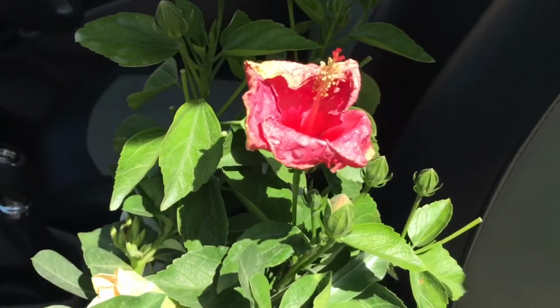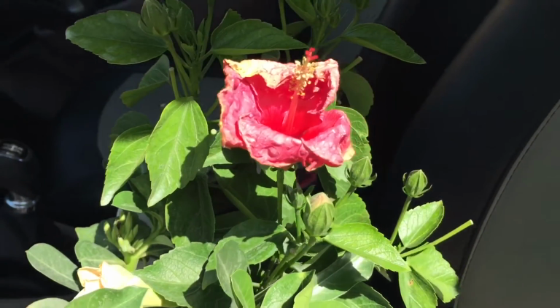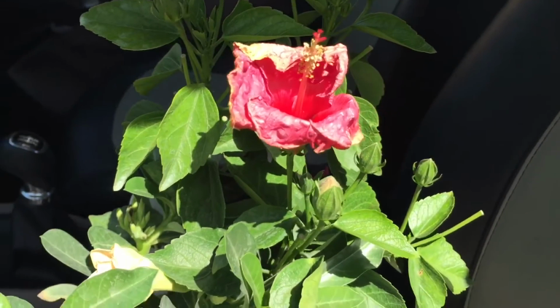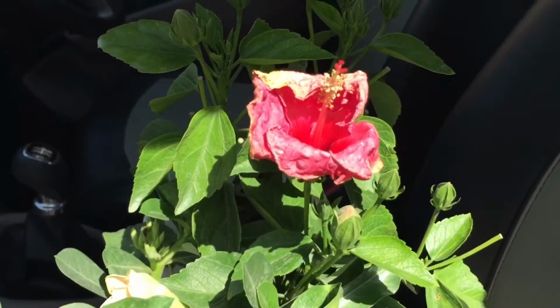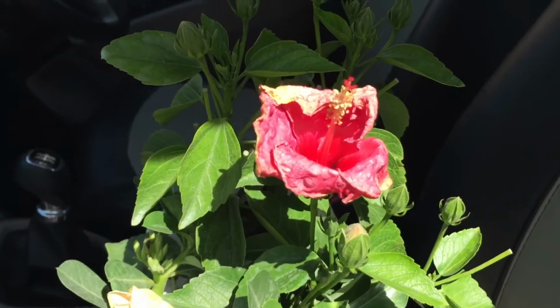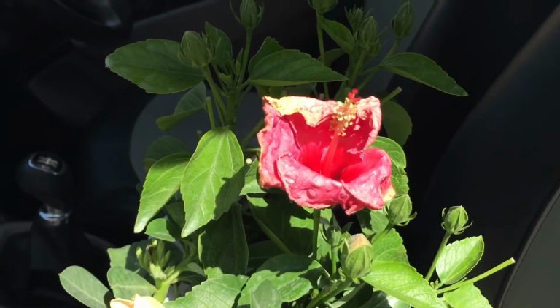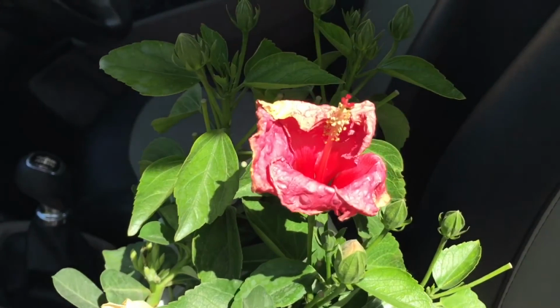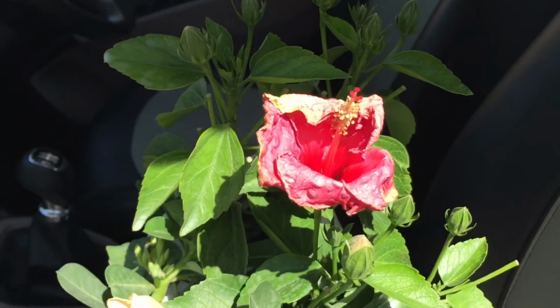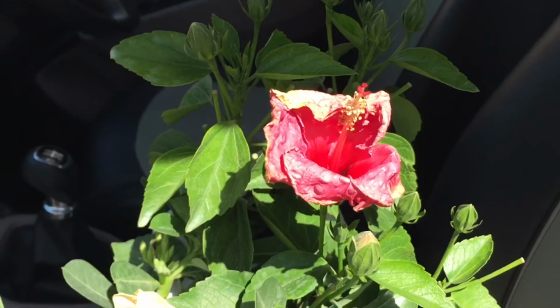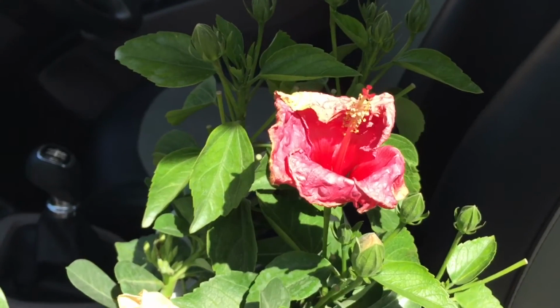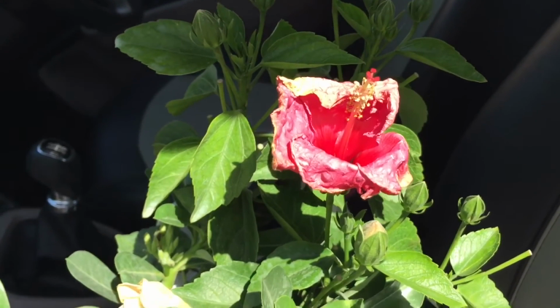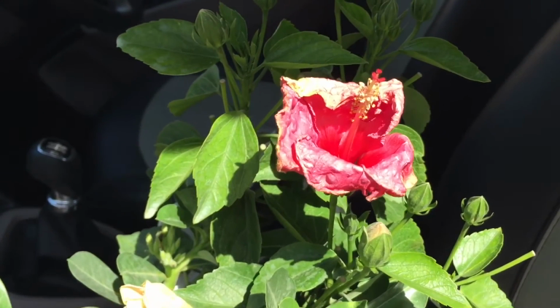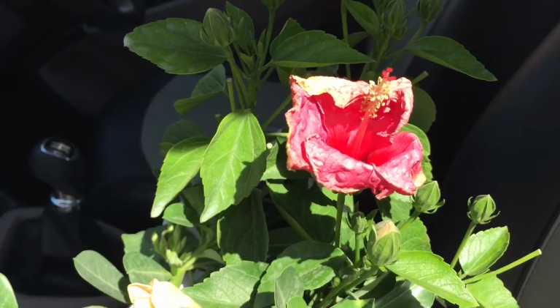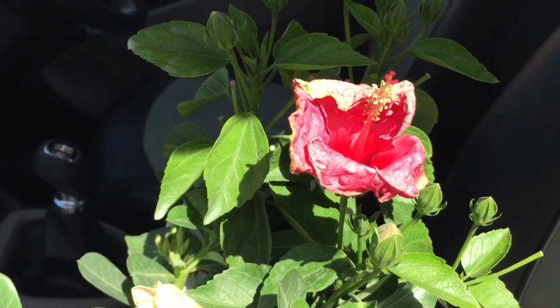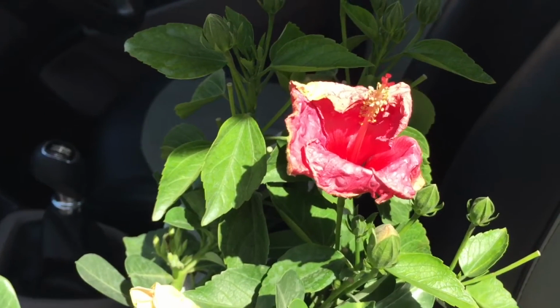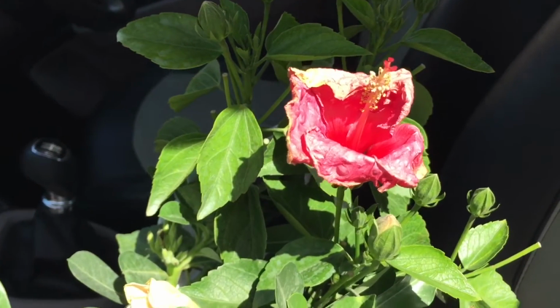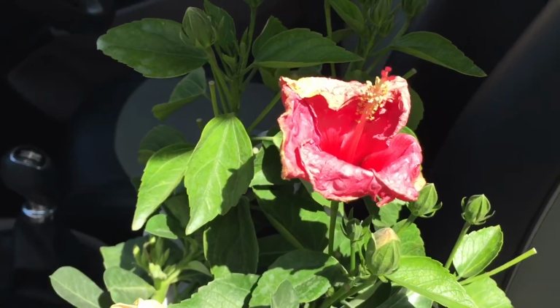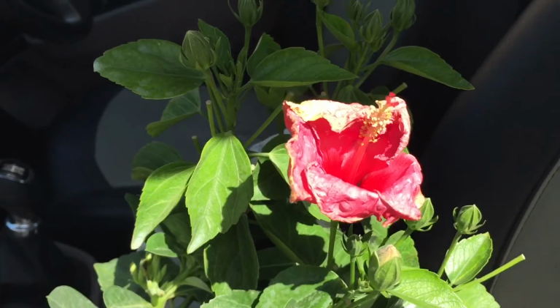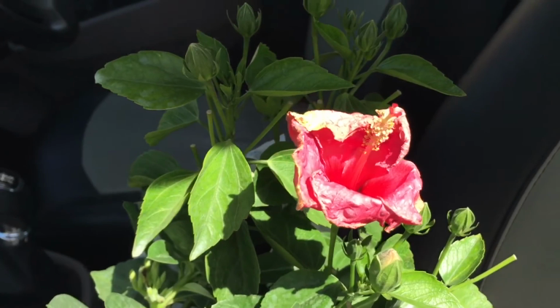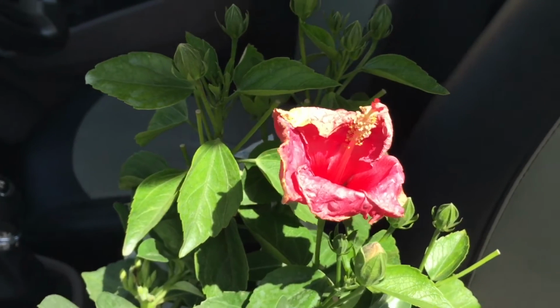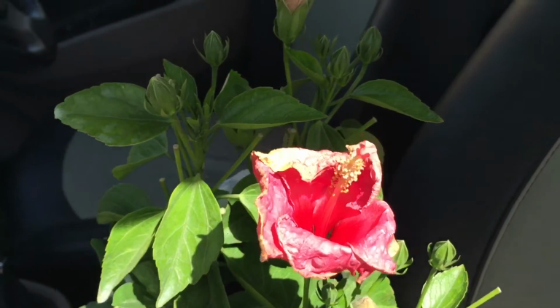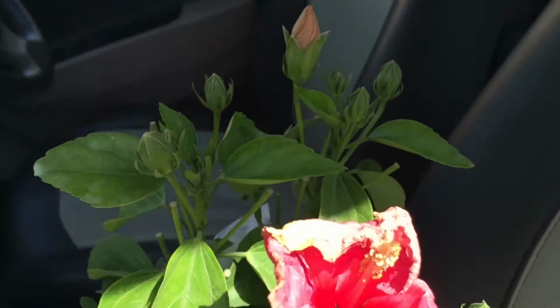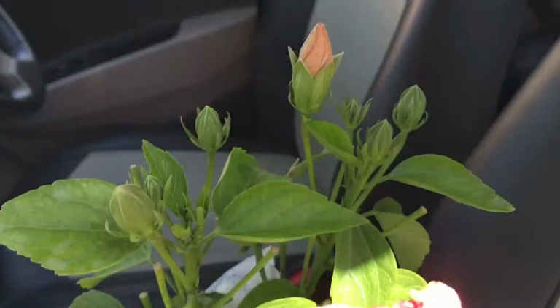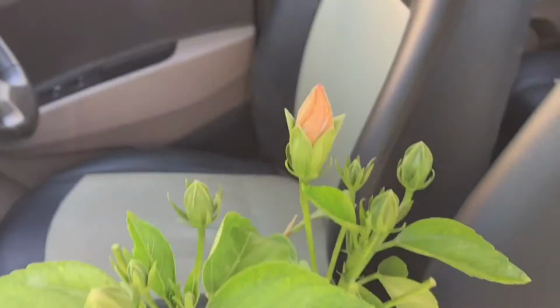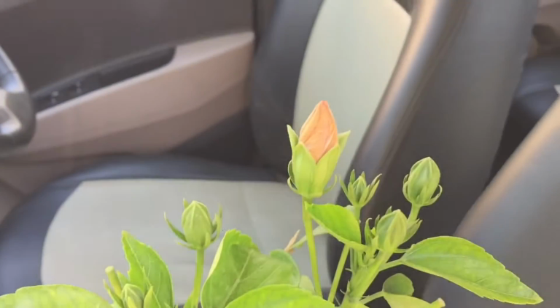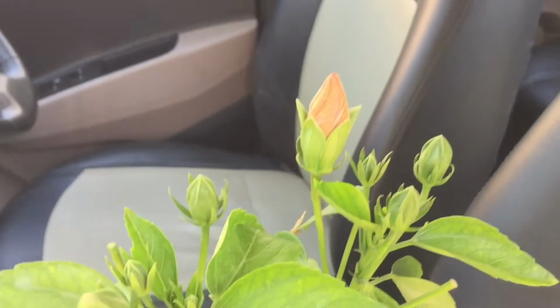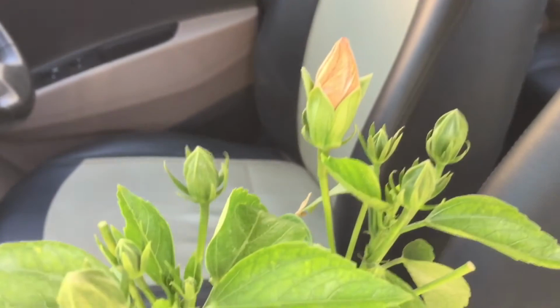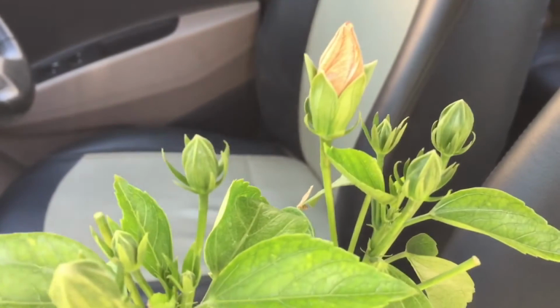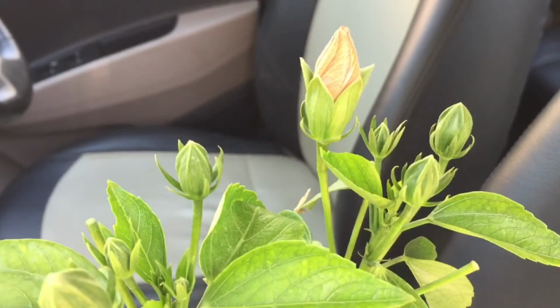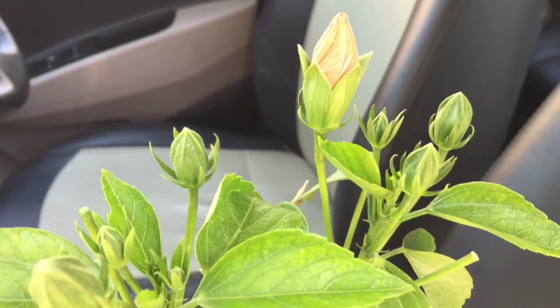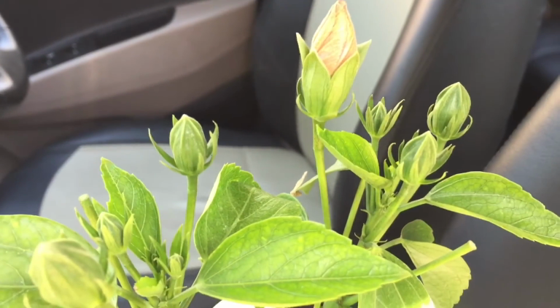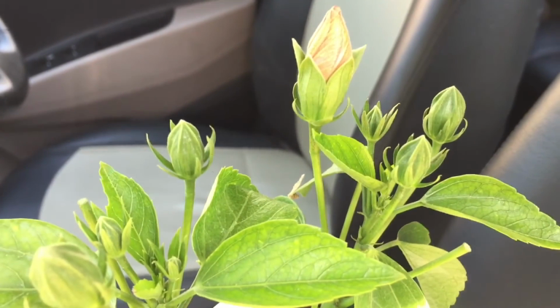So overall, the leaves look okay, but the flowers have been affected because of the heat. Yeah, even the buds.